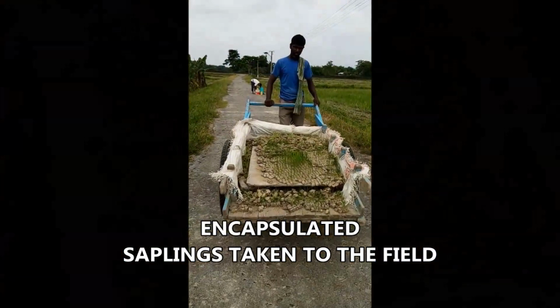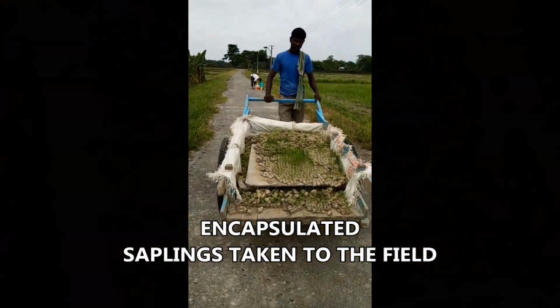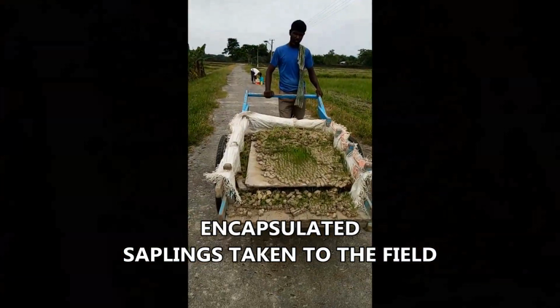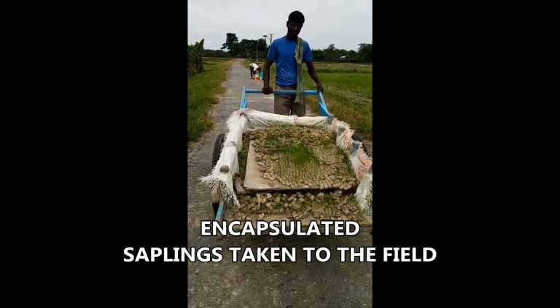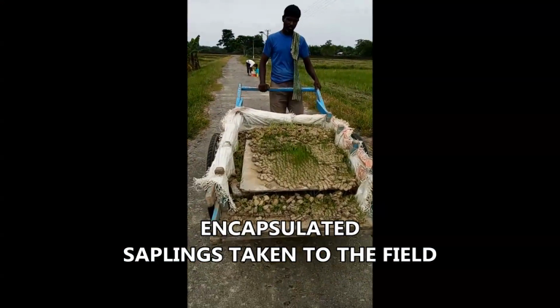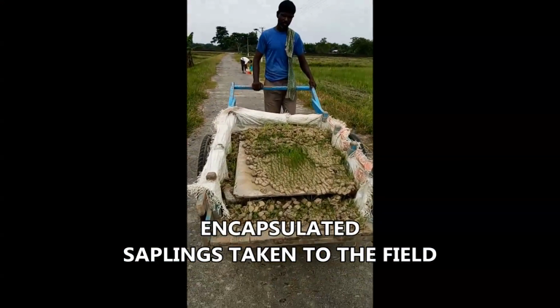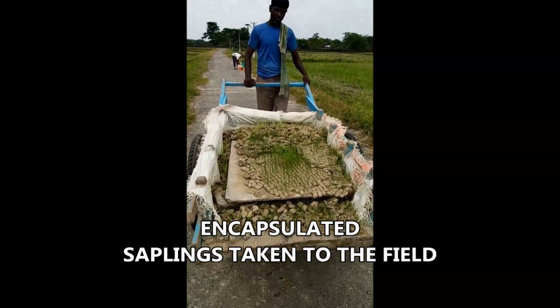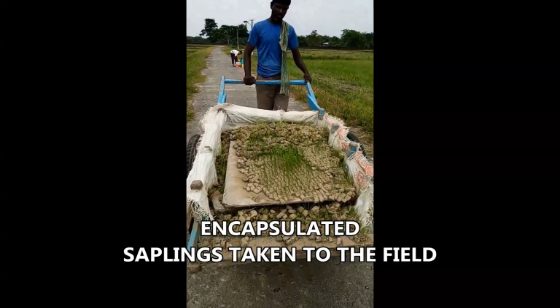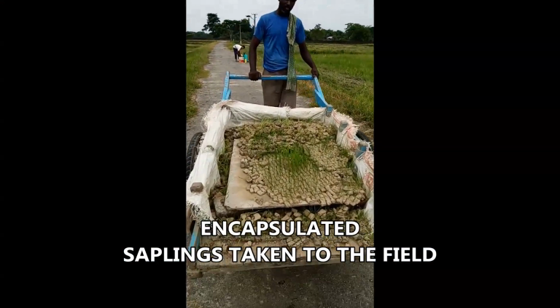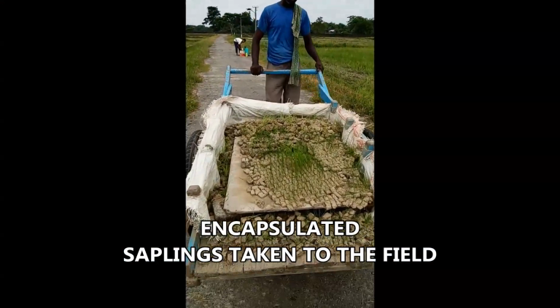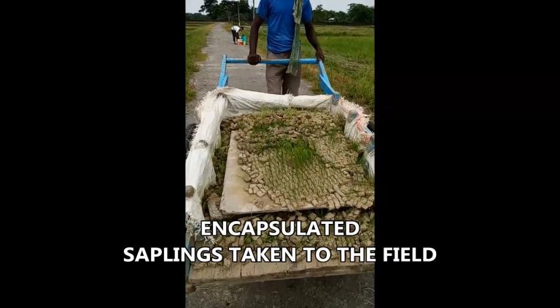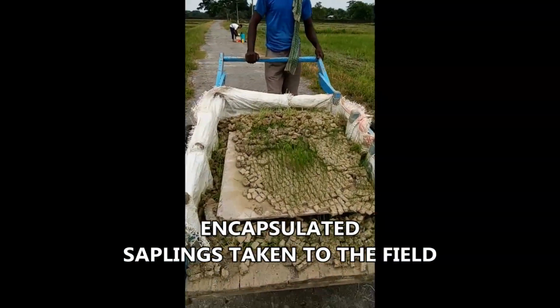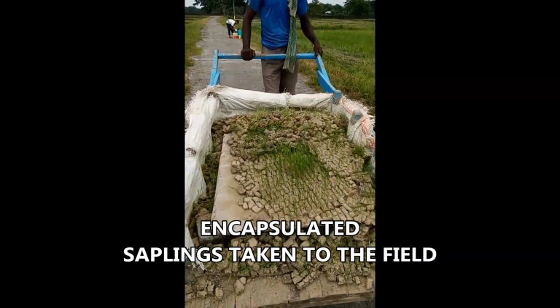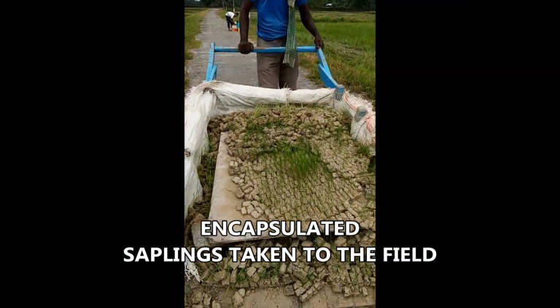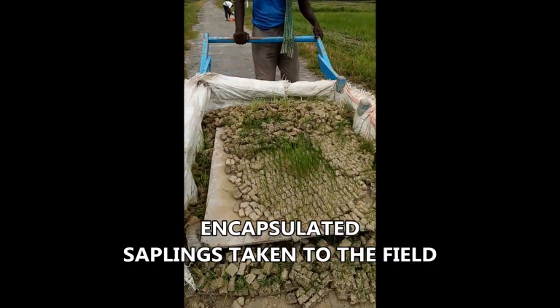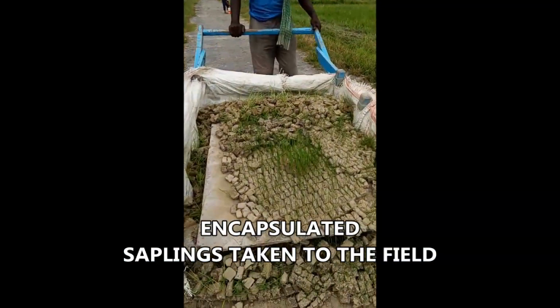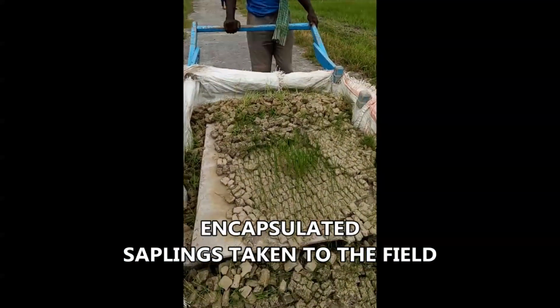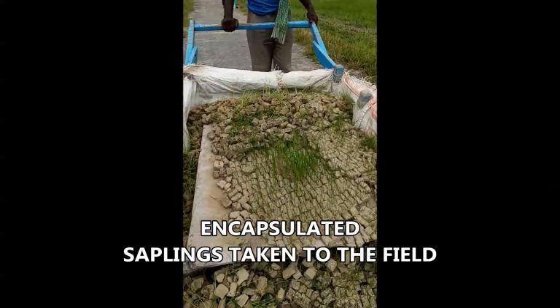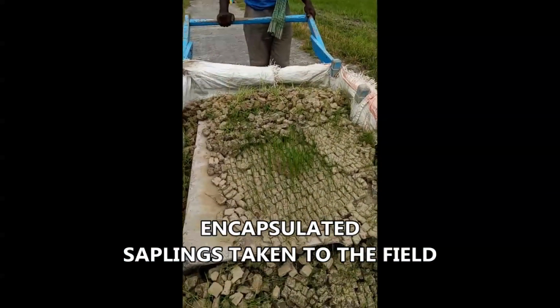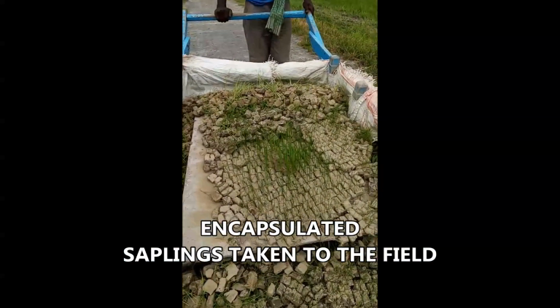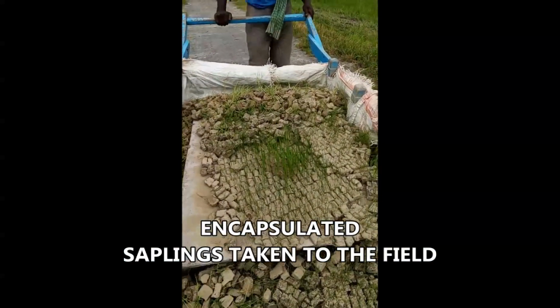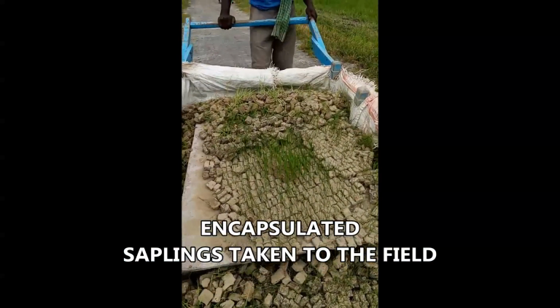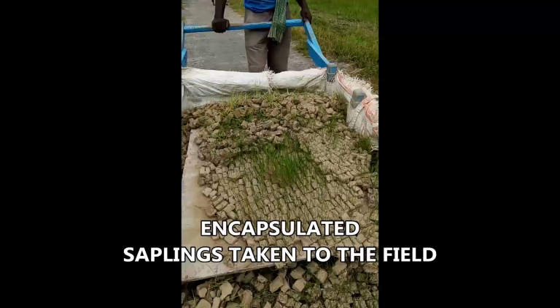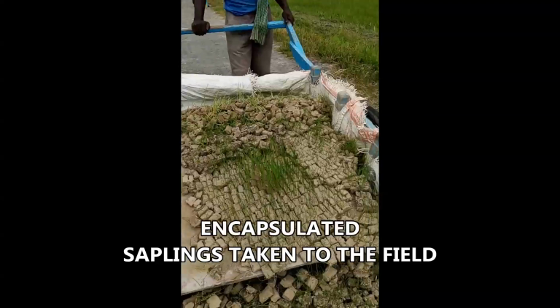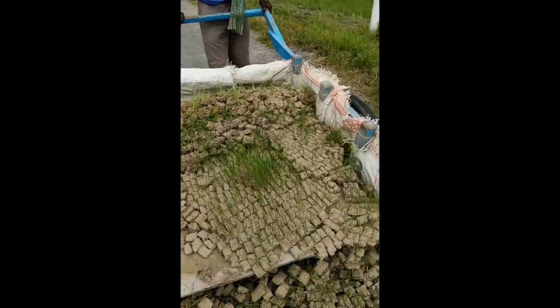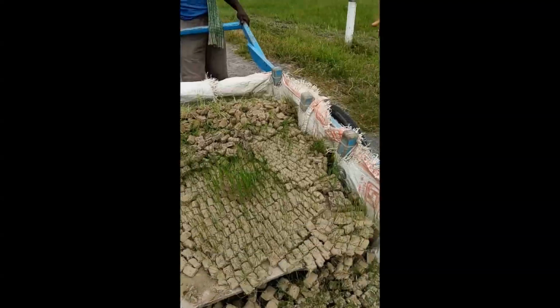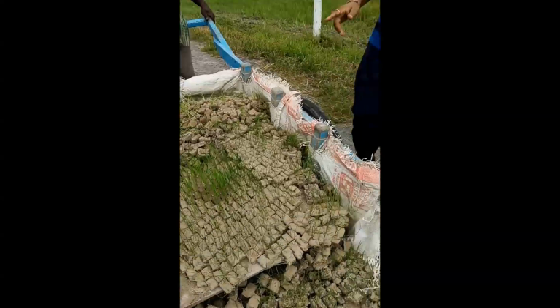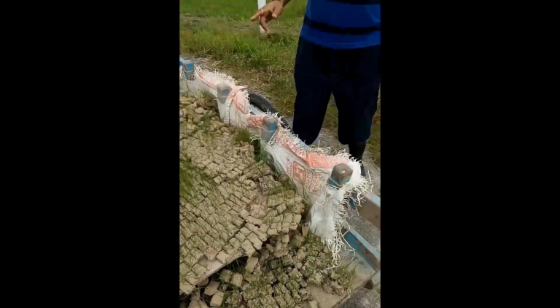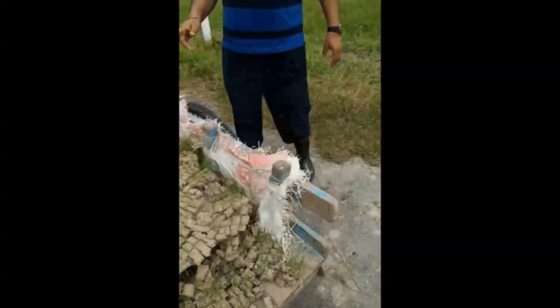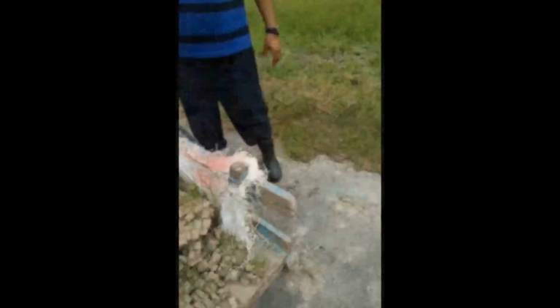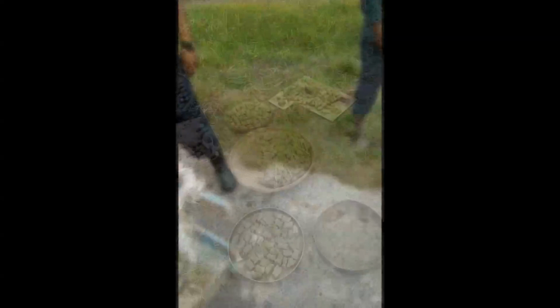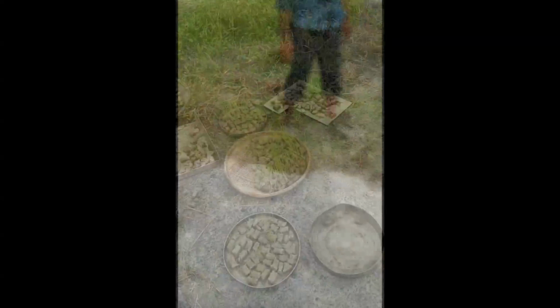The encapsulated saplings can be easily carried to the field.